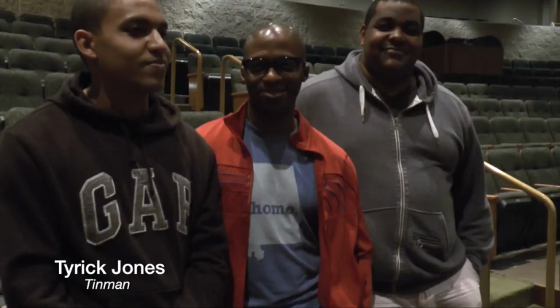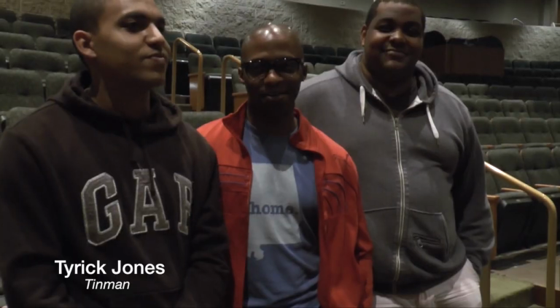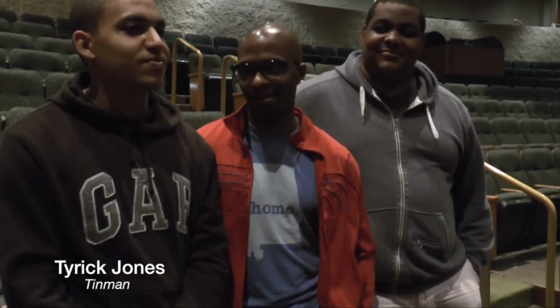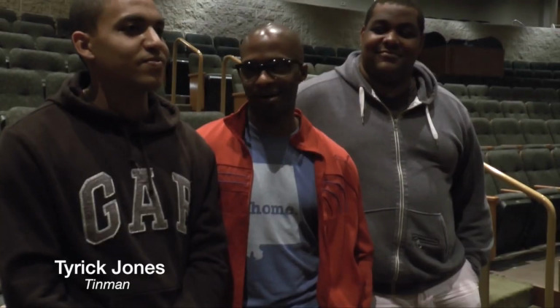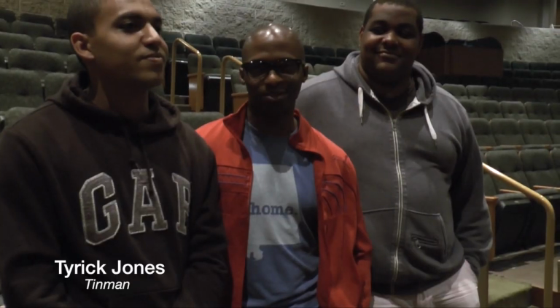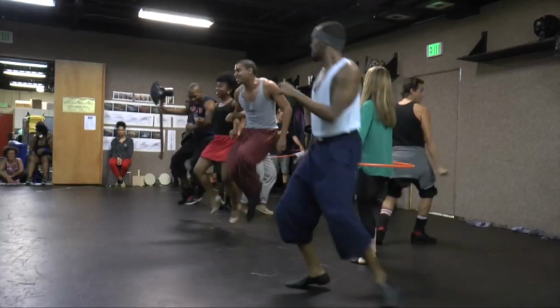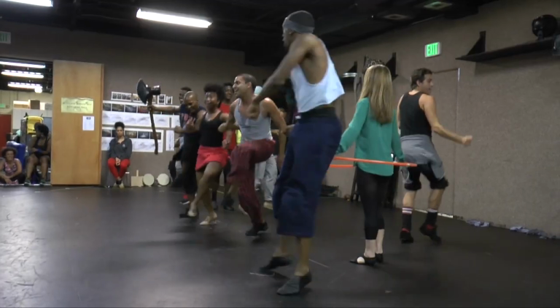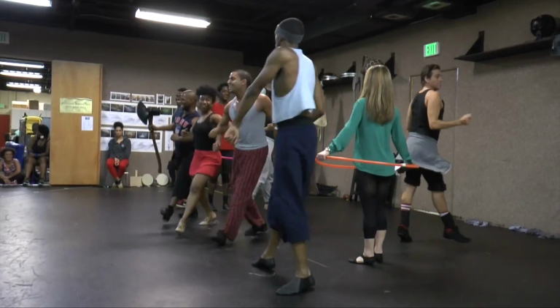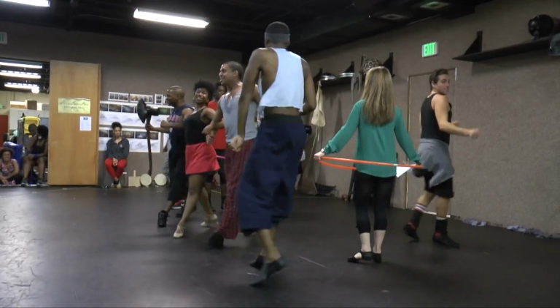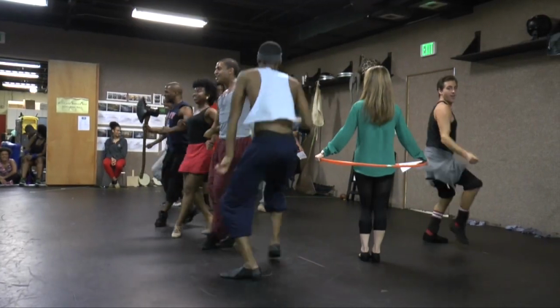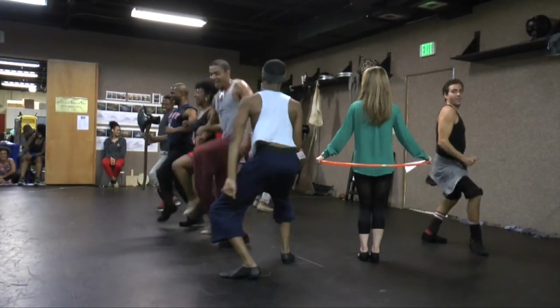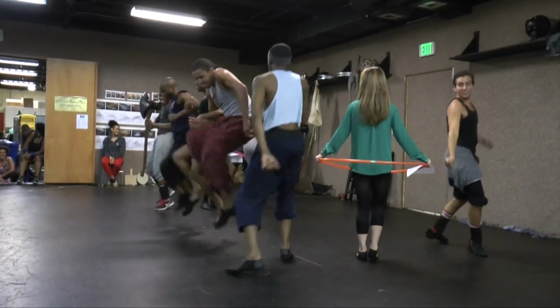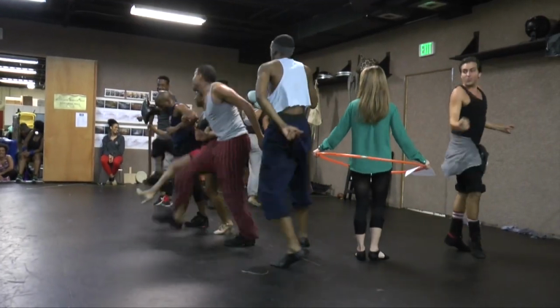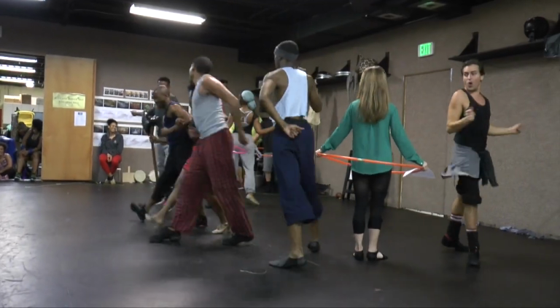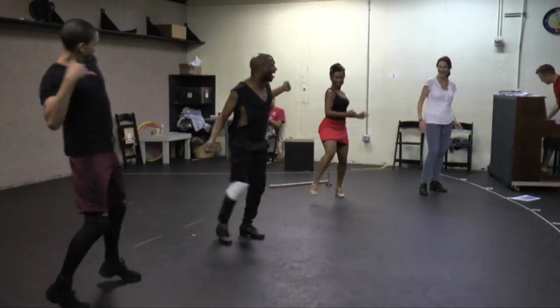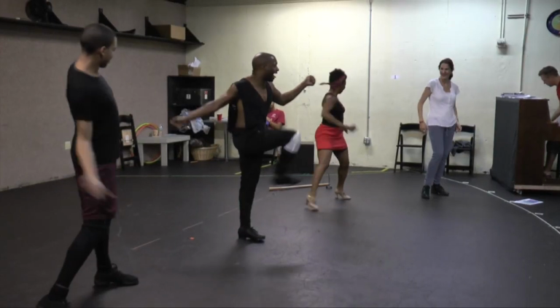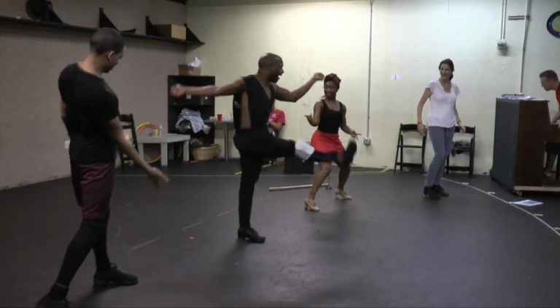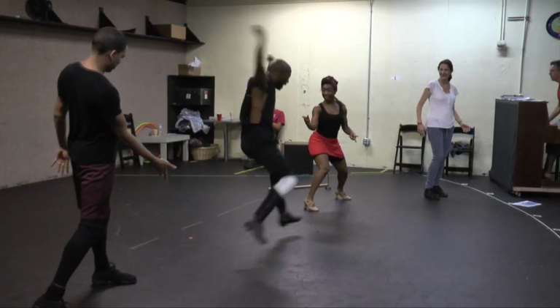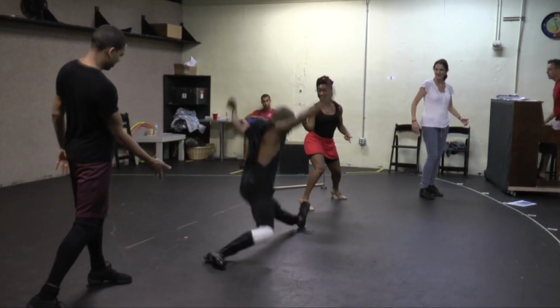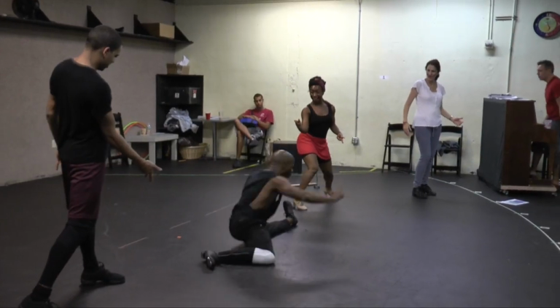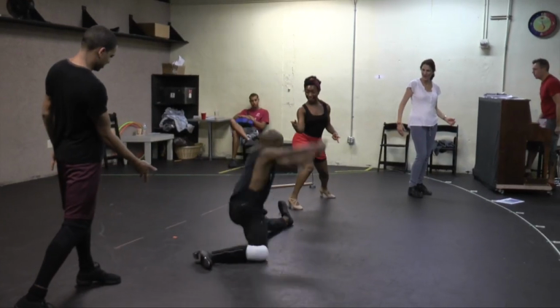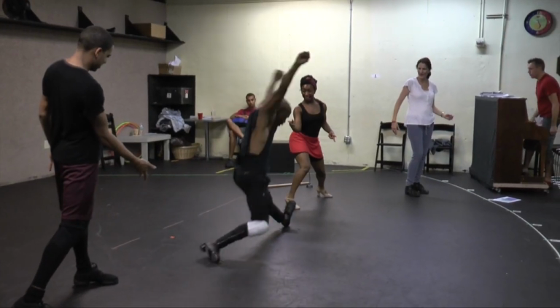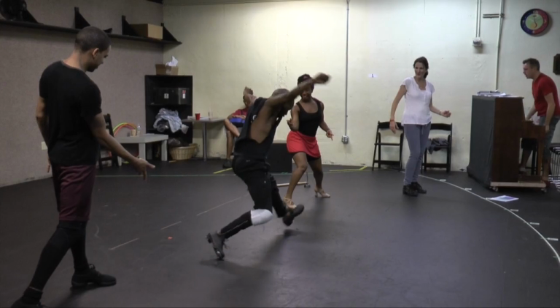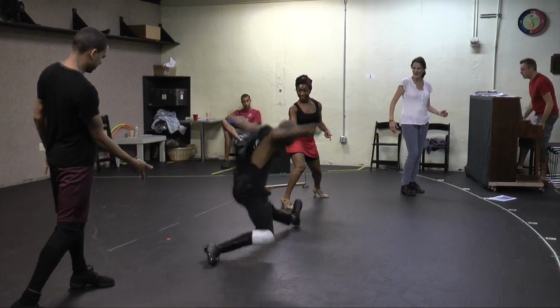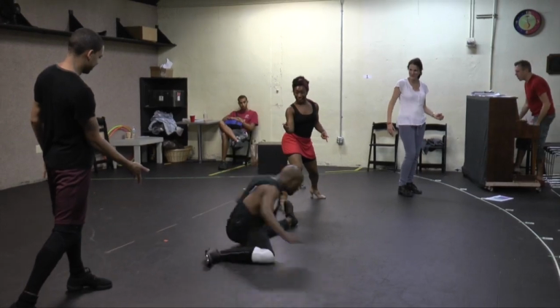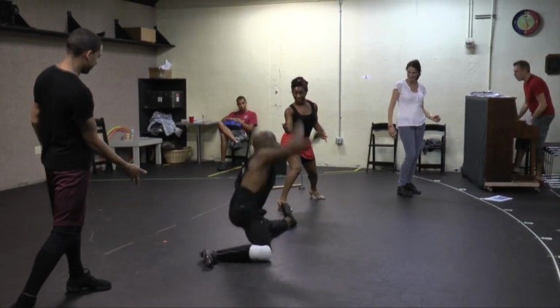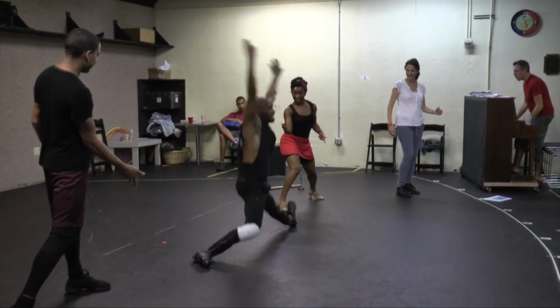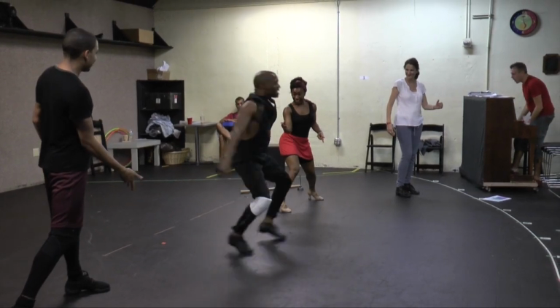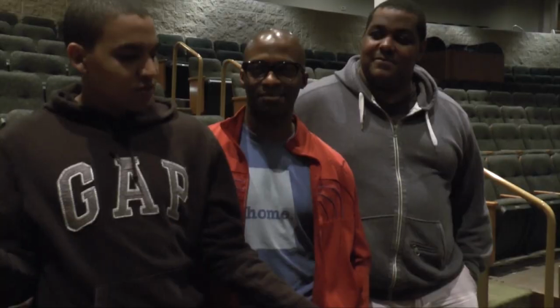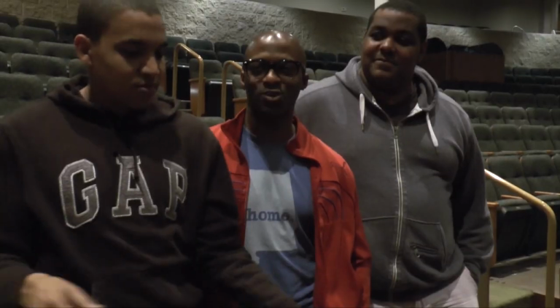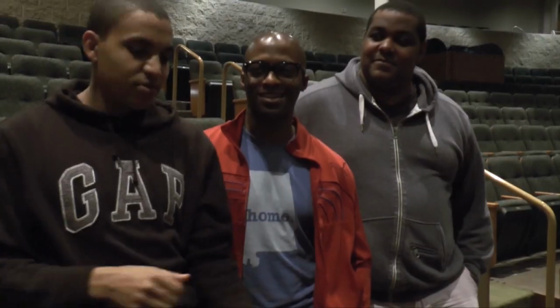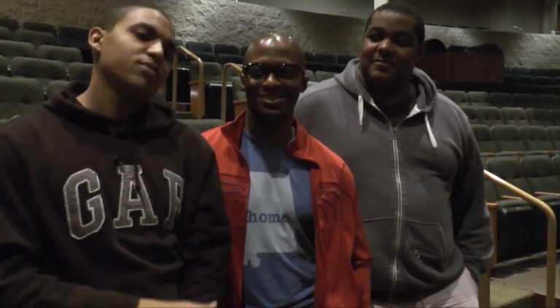It's a feel-good show with great music, and I think kids would love it. You'll have fun, you'll laugh, you'll cry, you'll dance a little, and the music is amazing. Come join us.